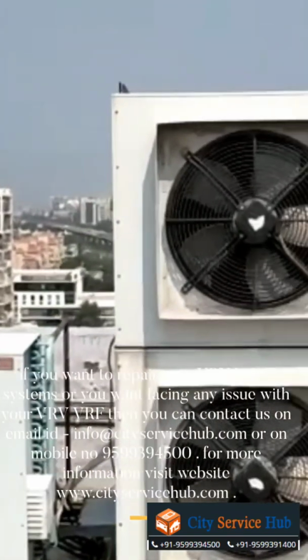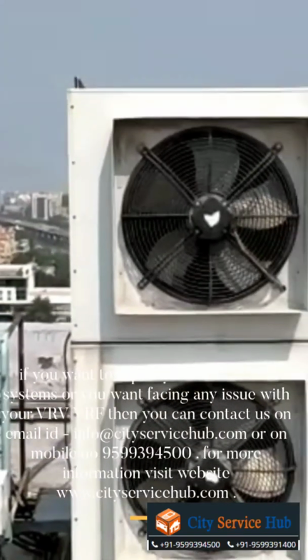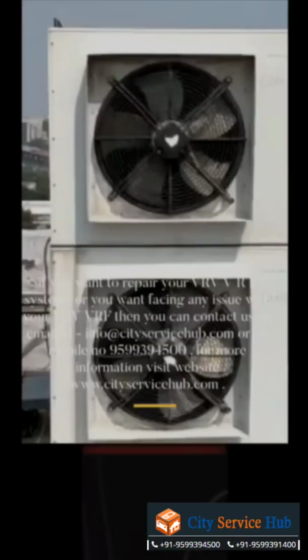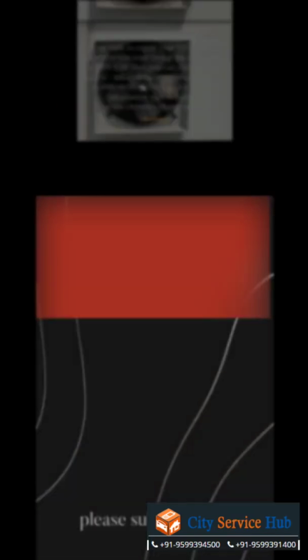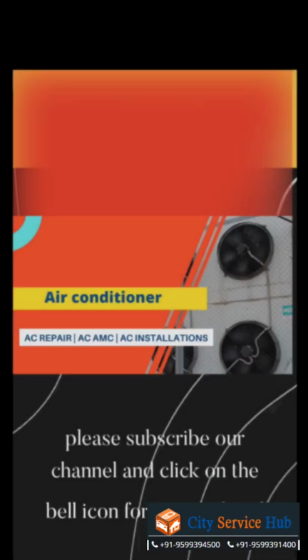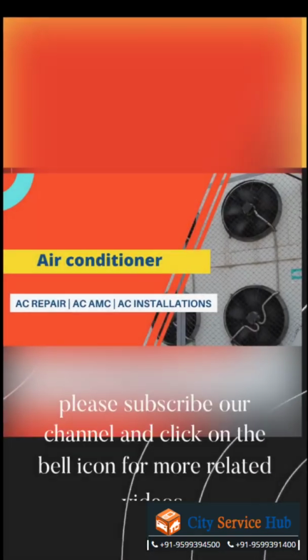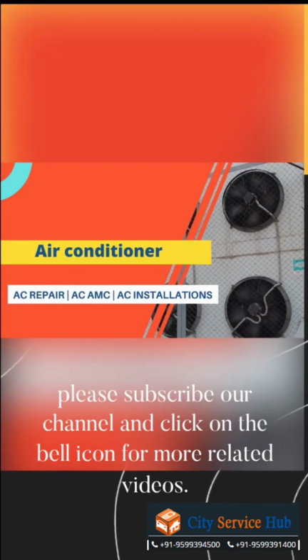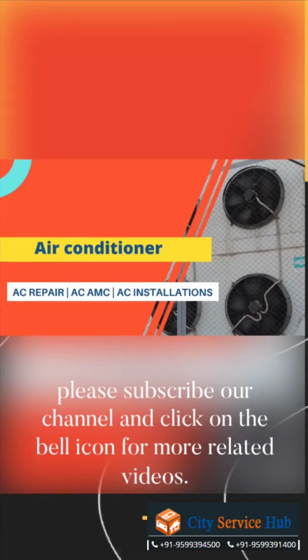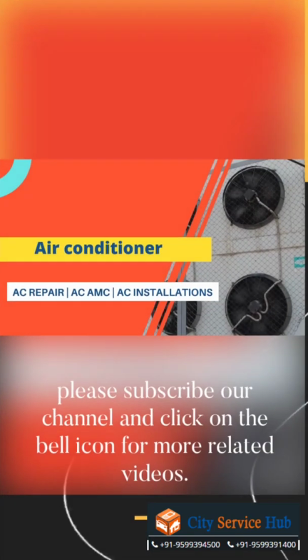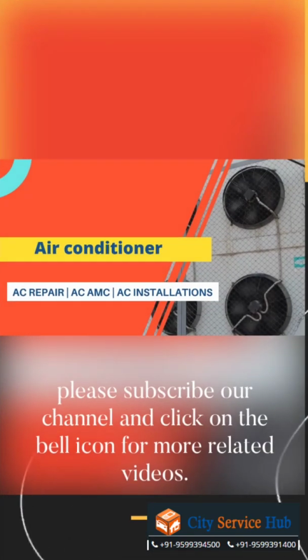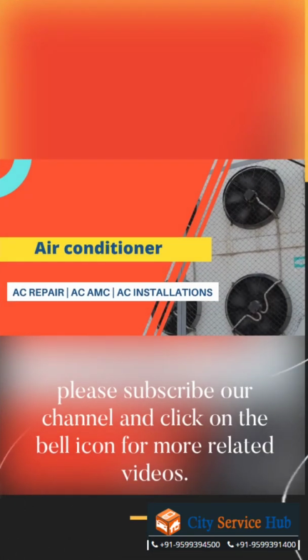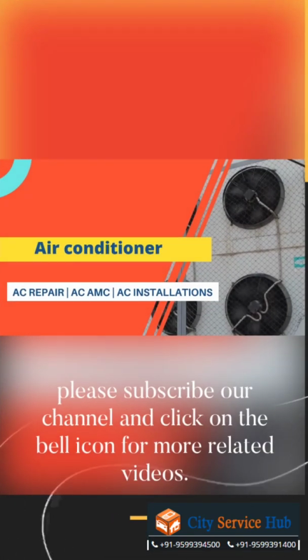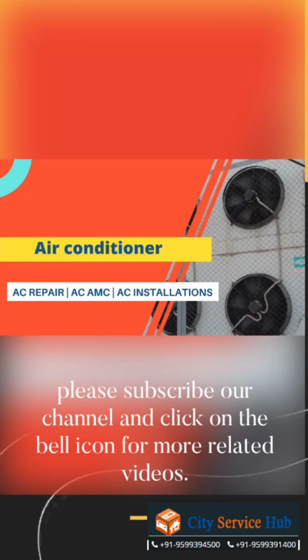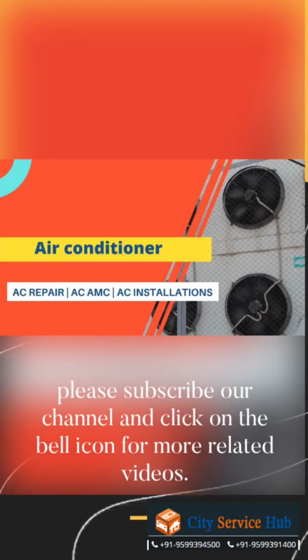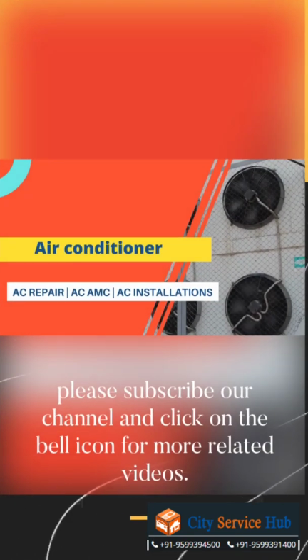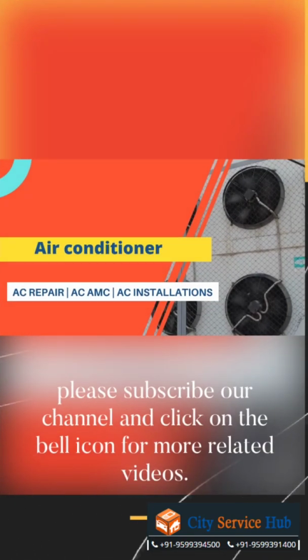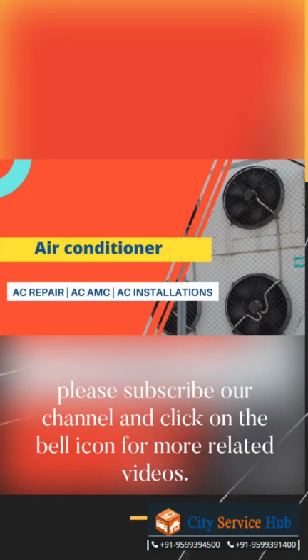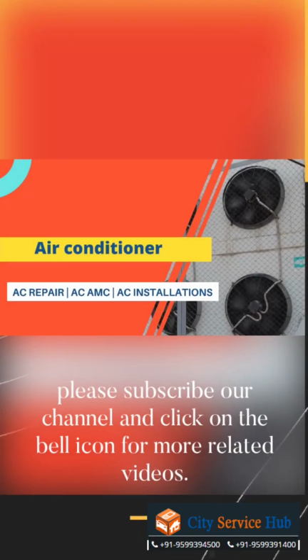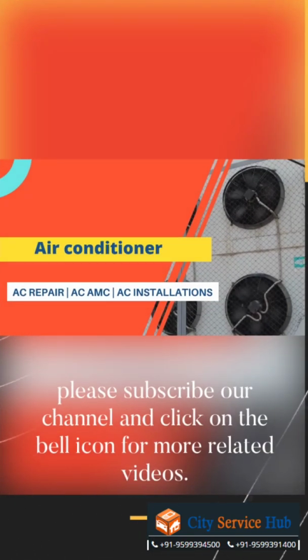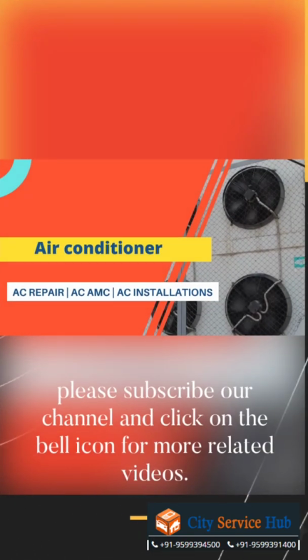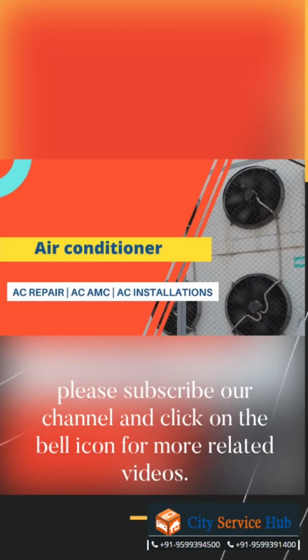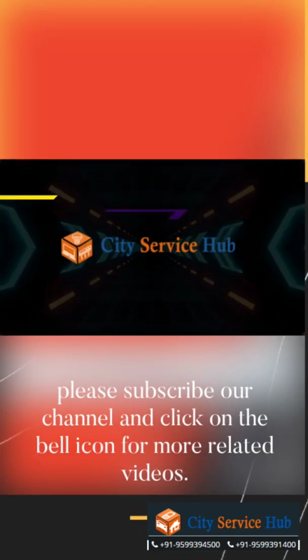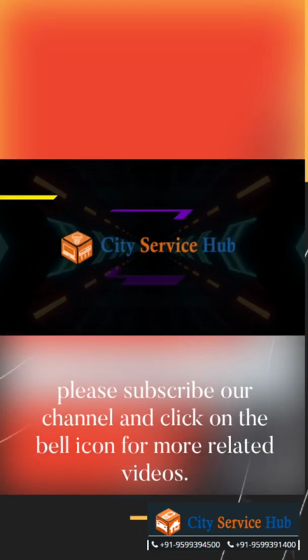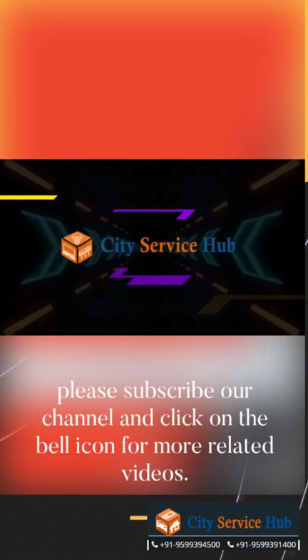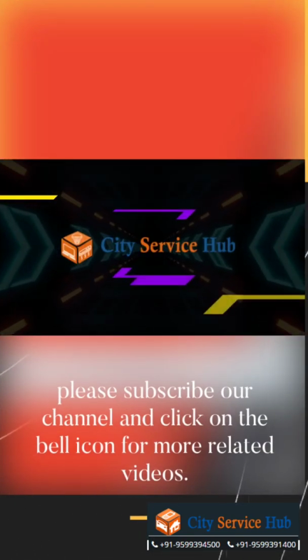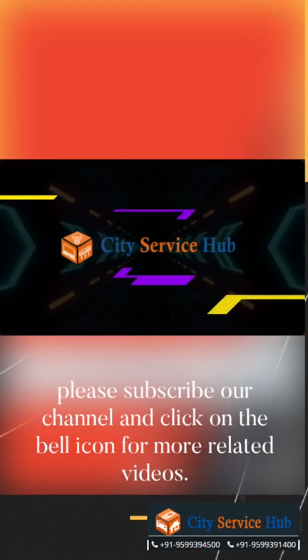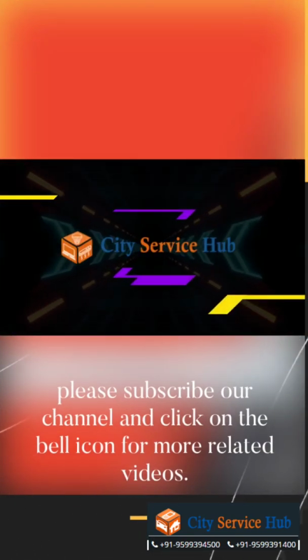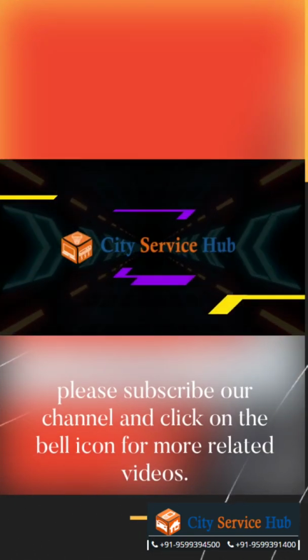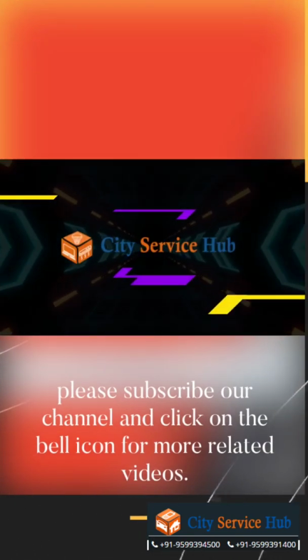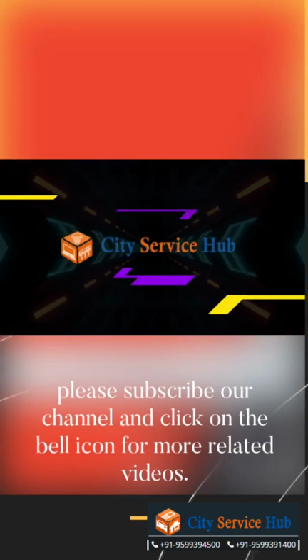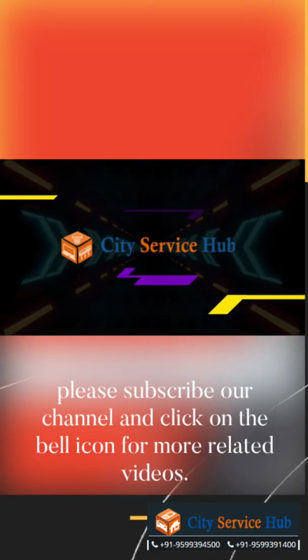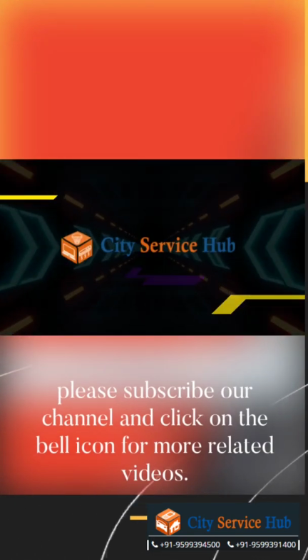For more information, please subscribe to our channel and click on the bell icon for more related videos.